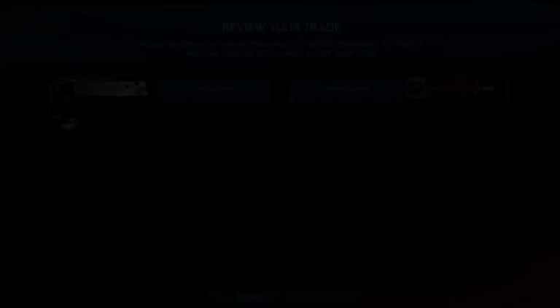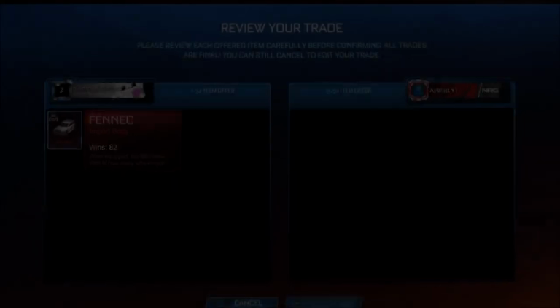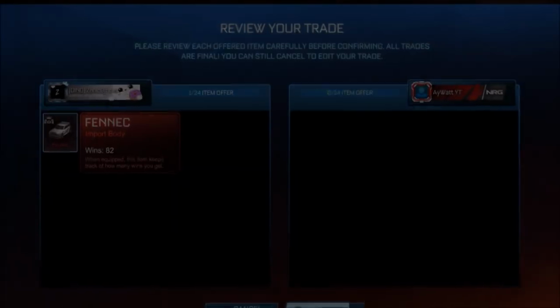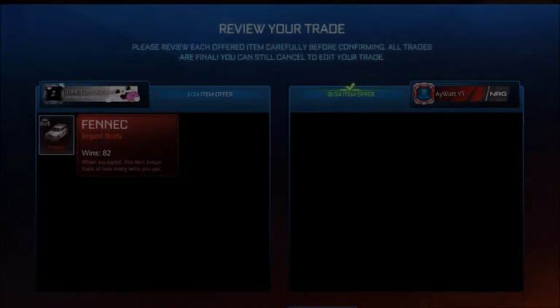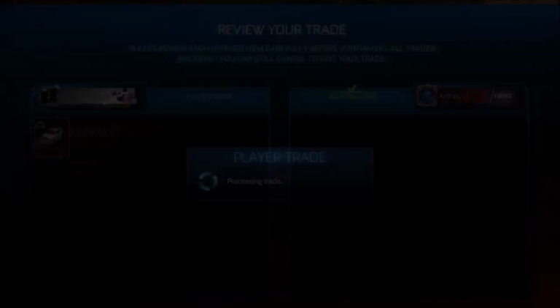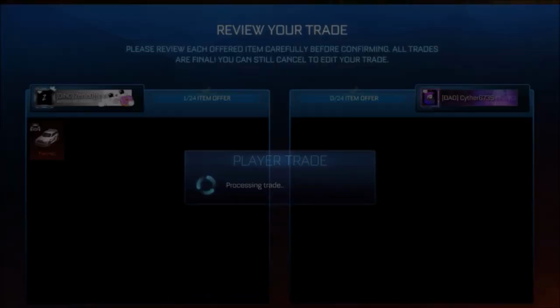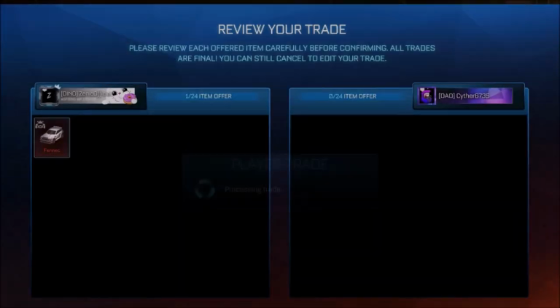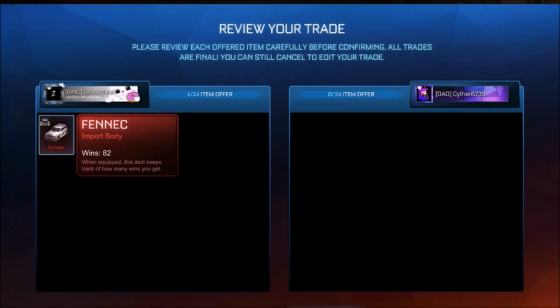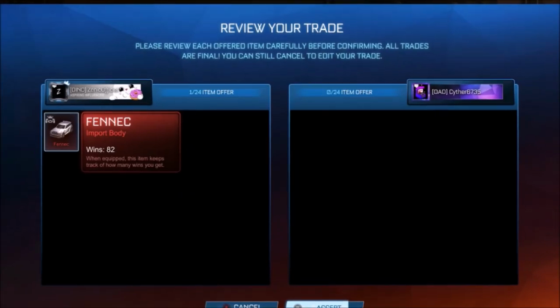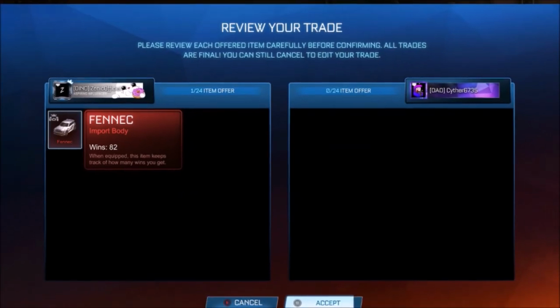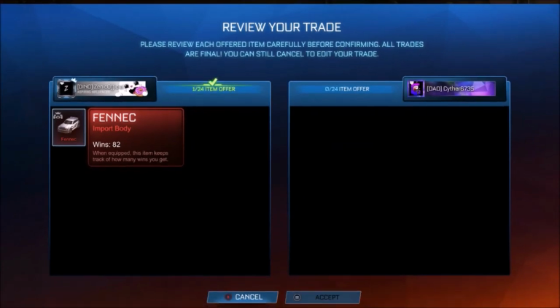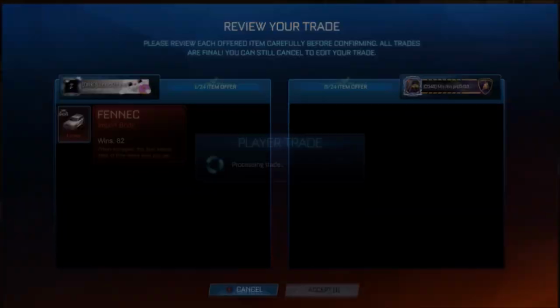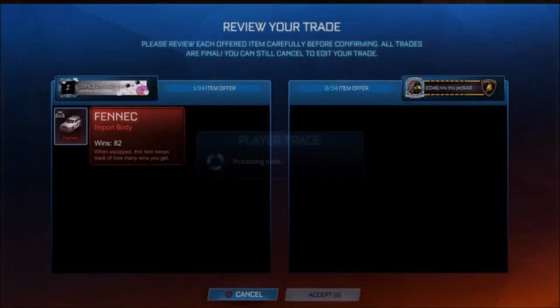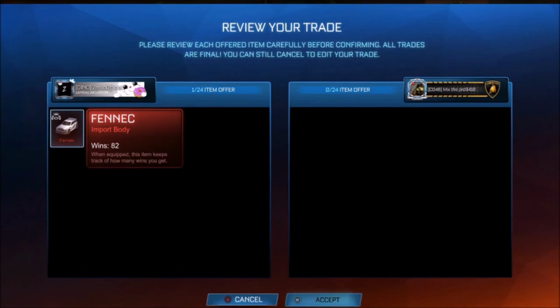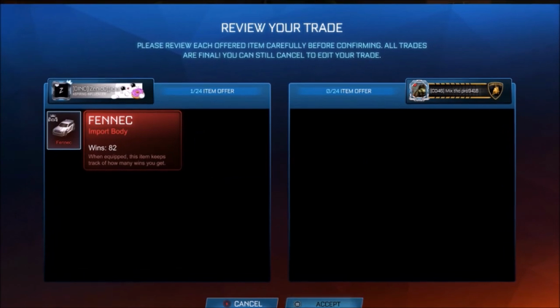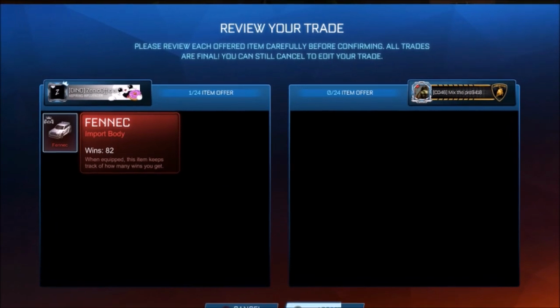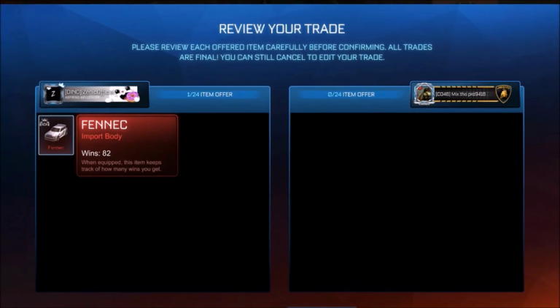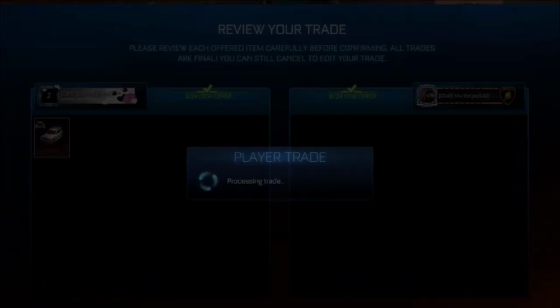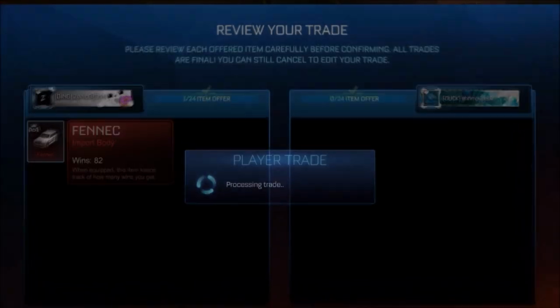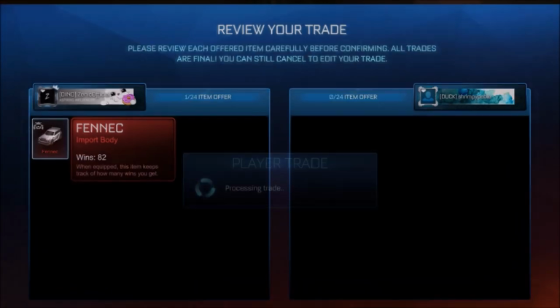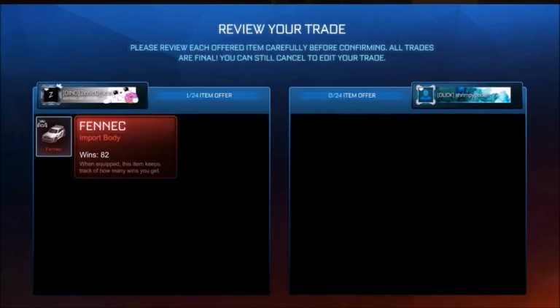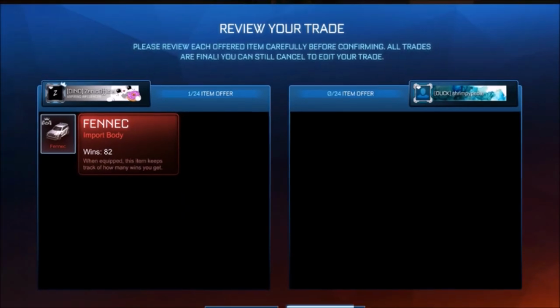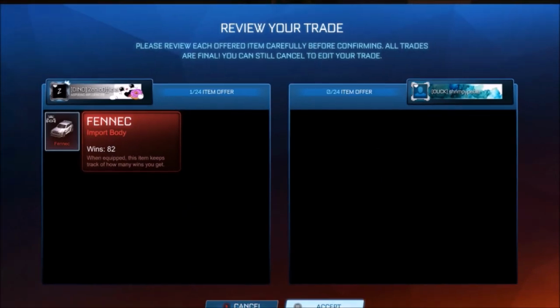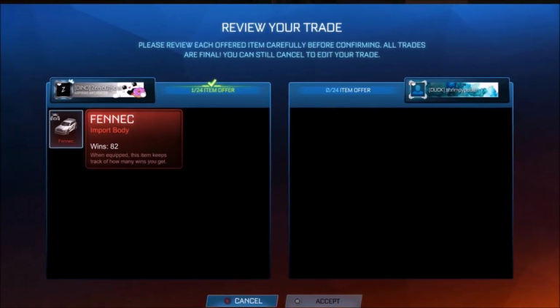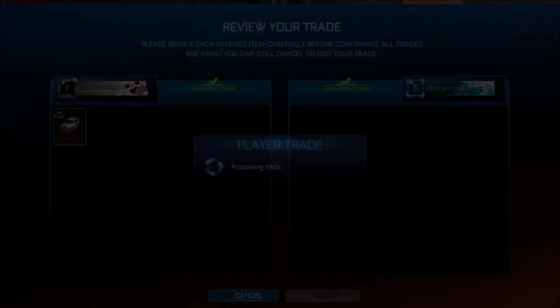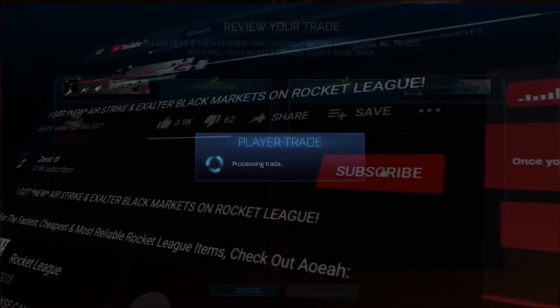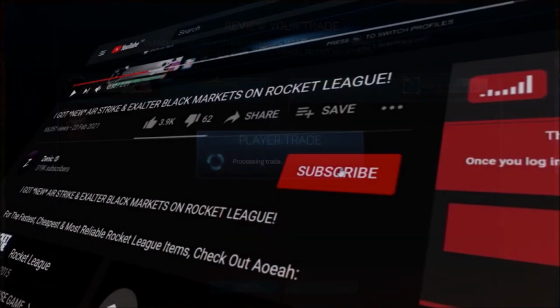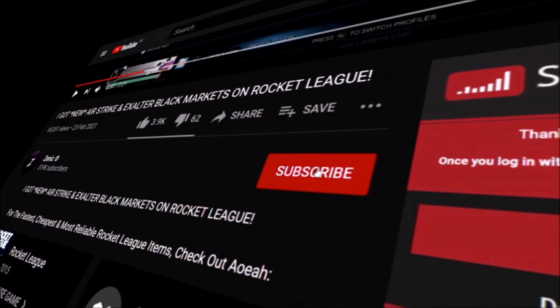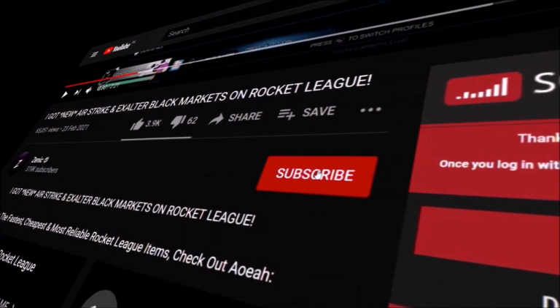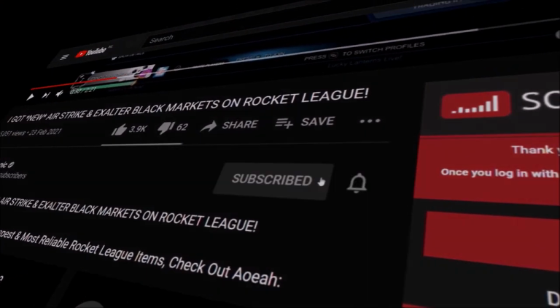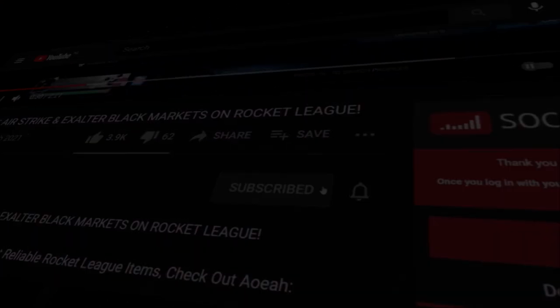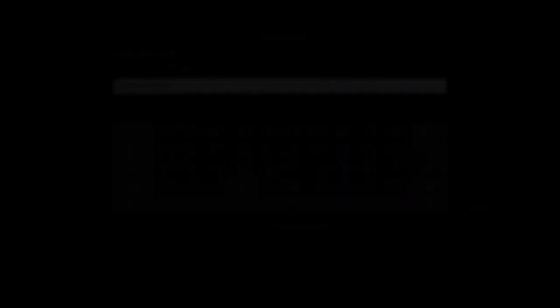So every single weekend in the month of August, we gave away regular FedEx to a subscriber, and we've got something very special coming up in September, so make sure you subscribe.